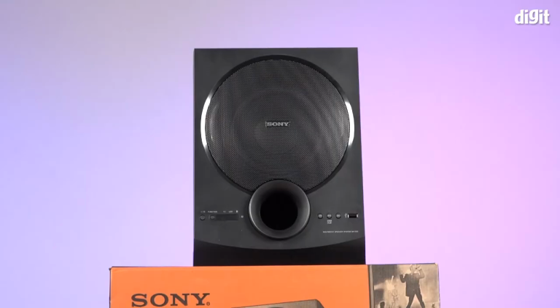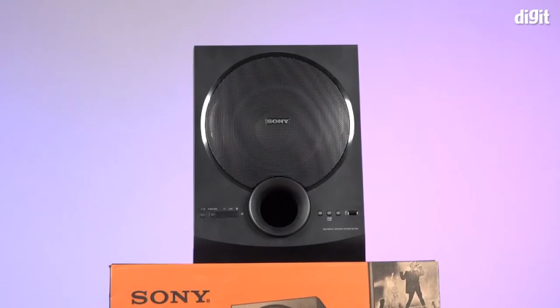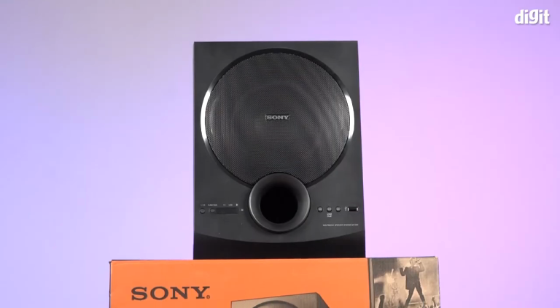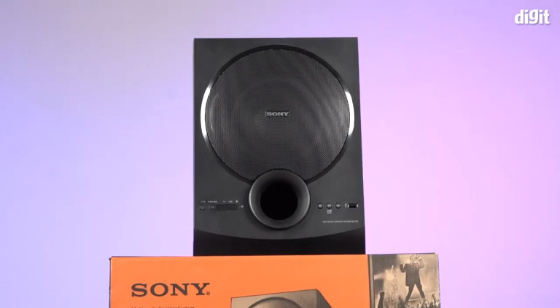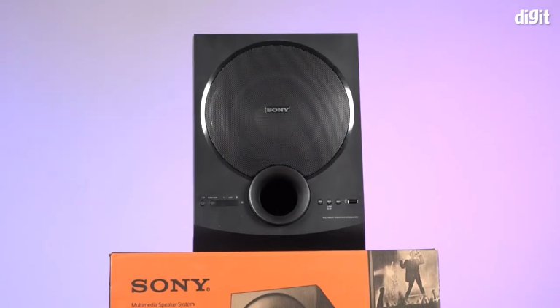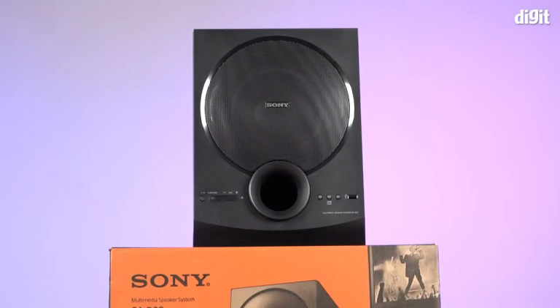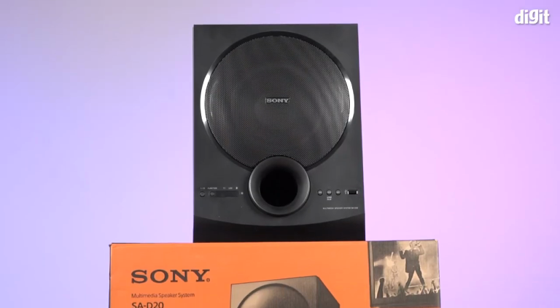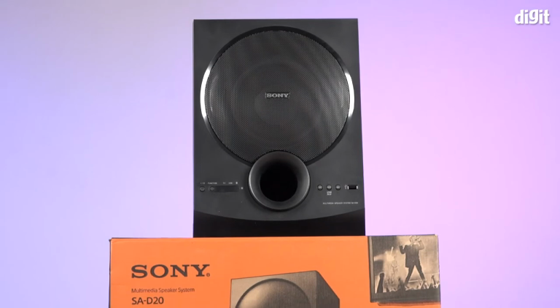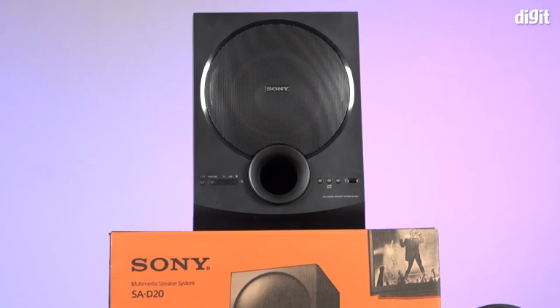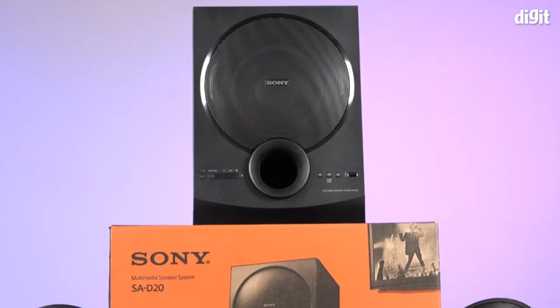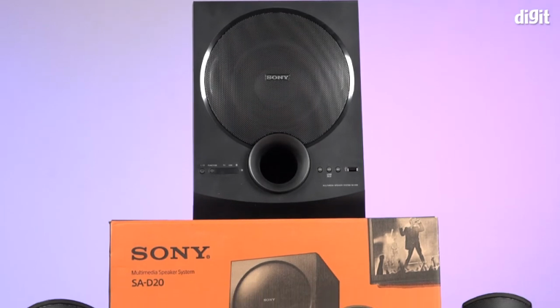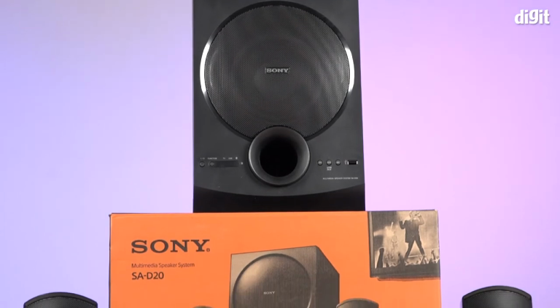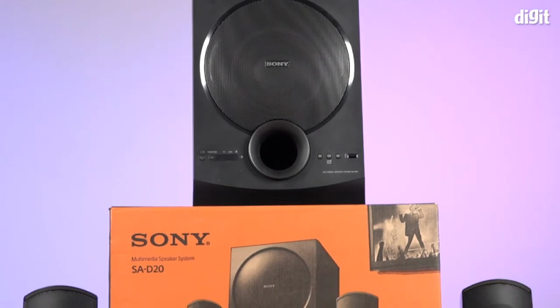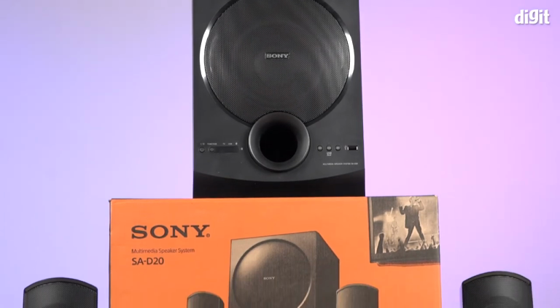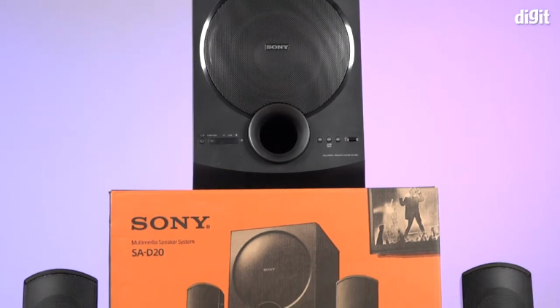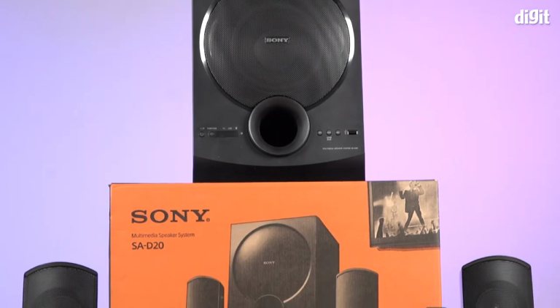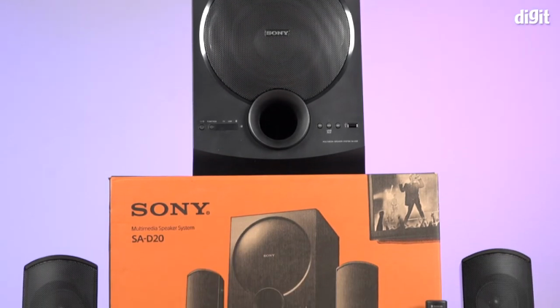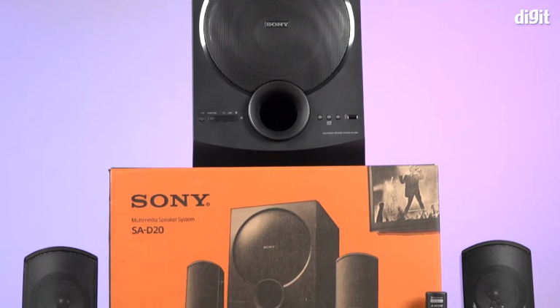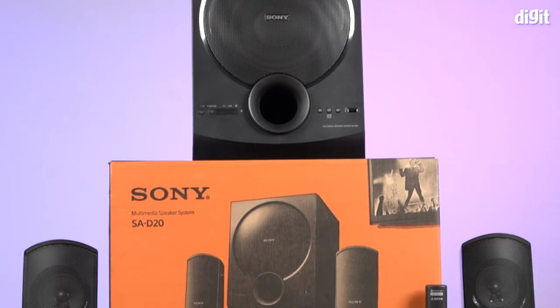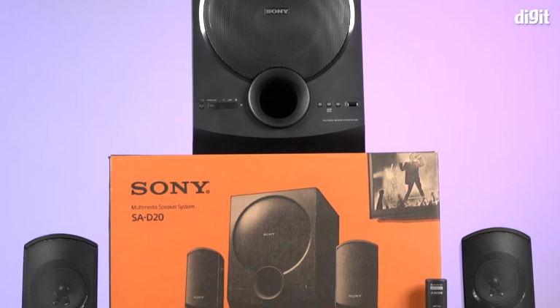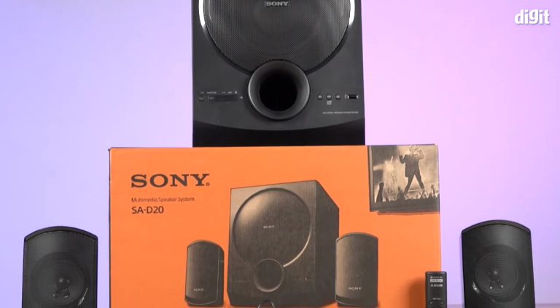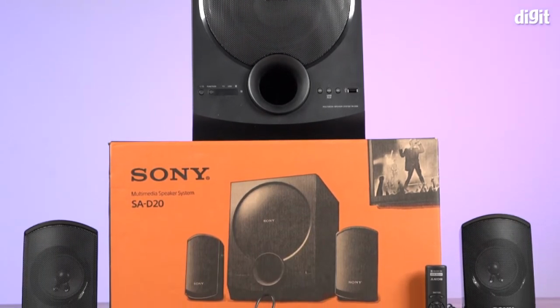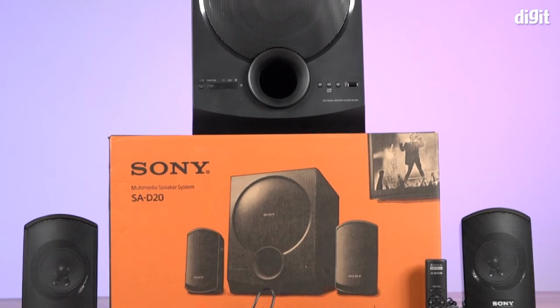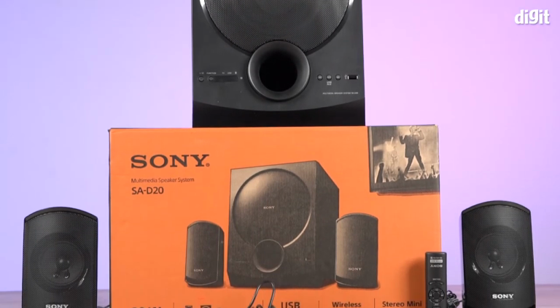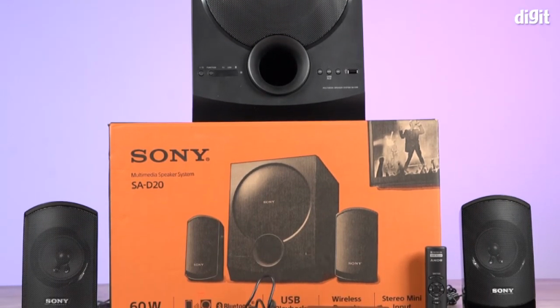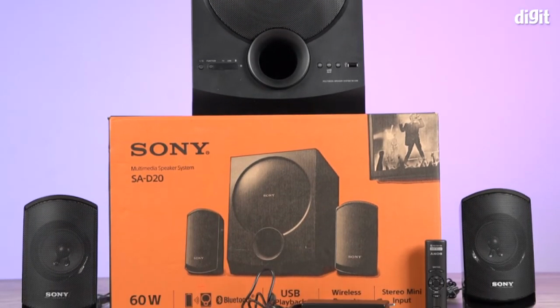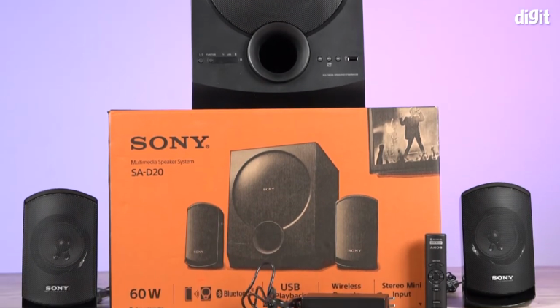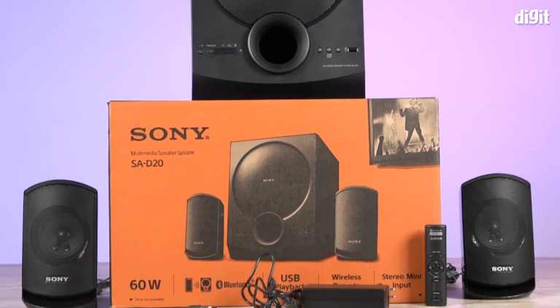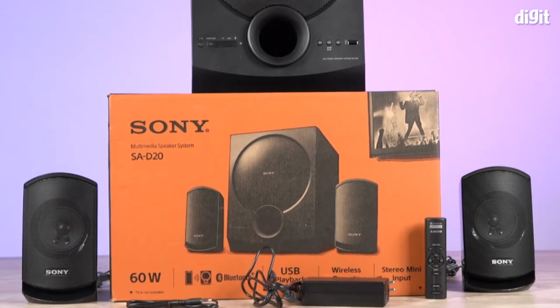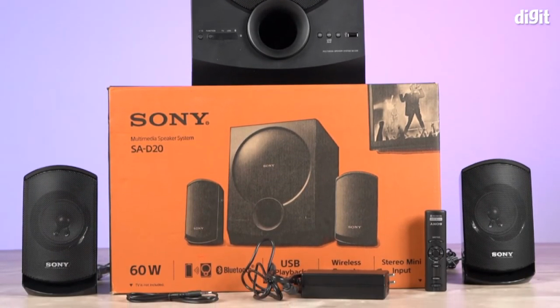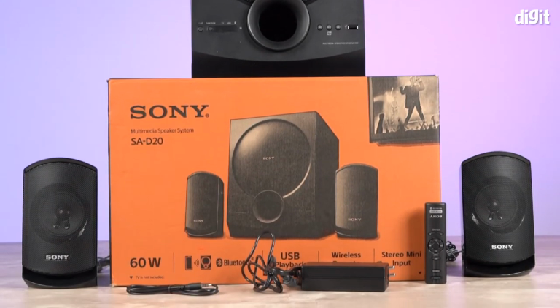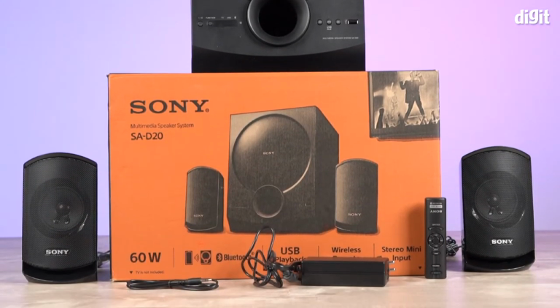And those were some of the key features of the Sony SA-D20 2.1 multimedia speaker system. Thank you for watching.